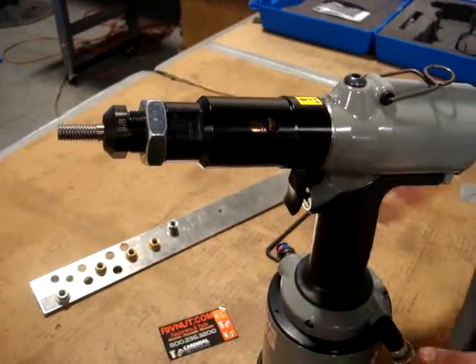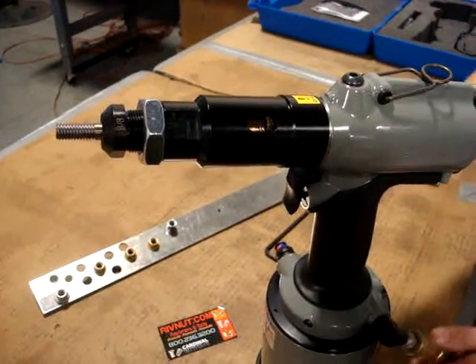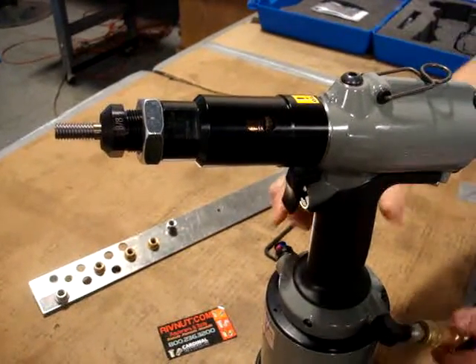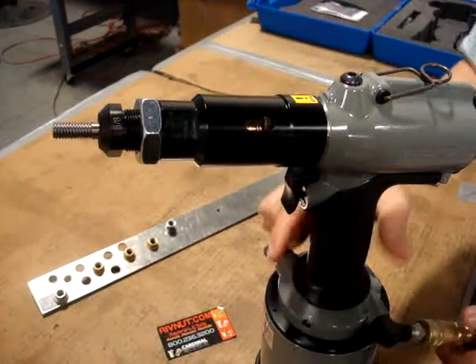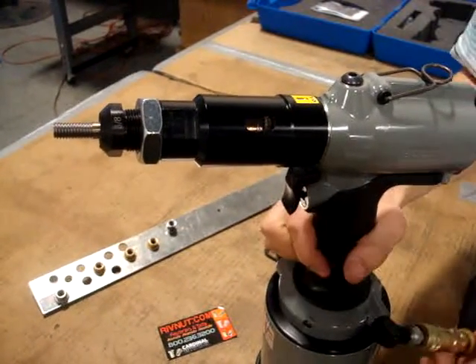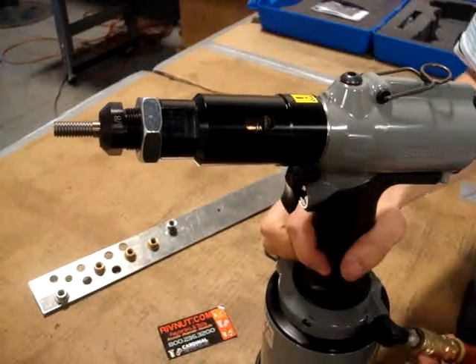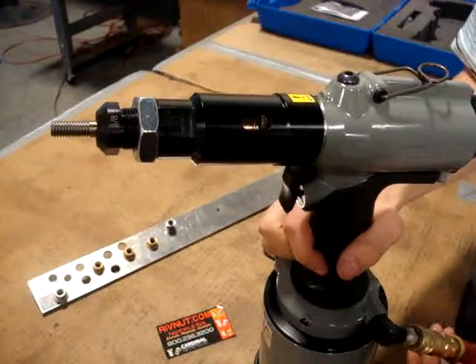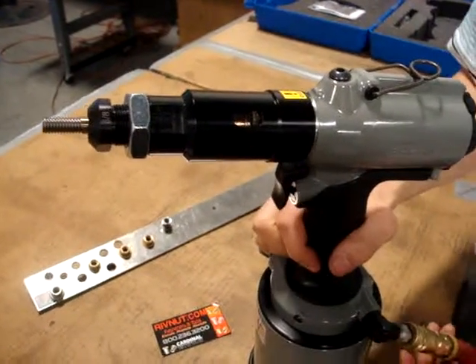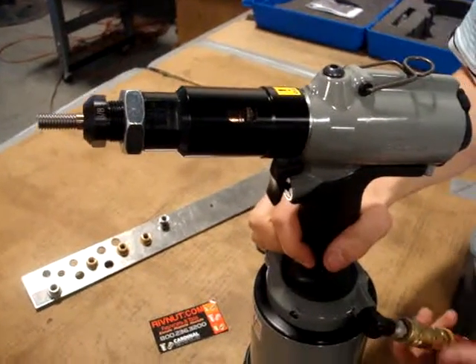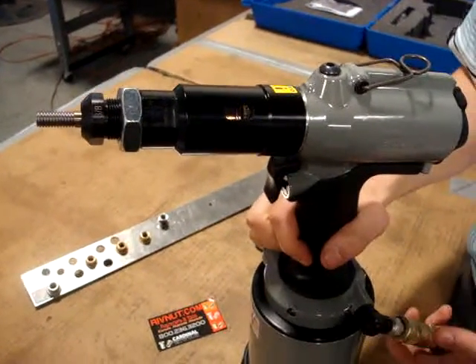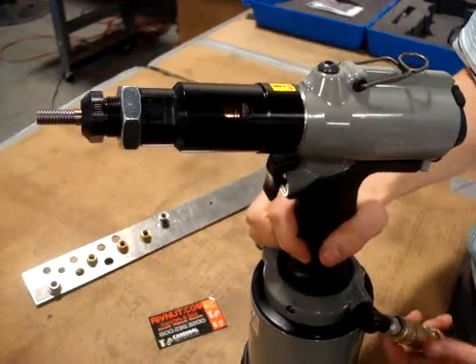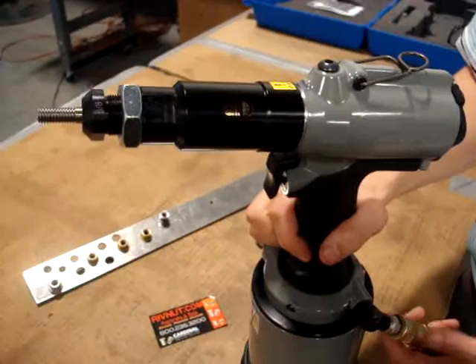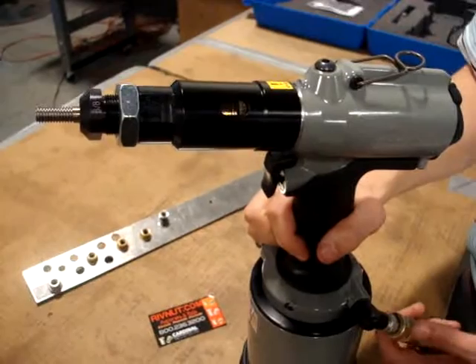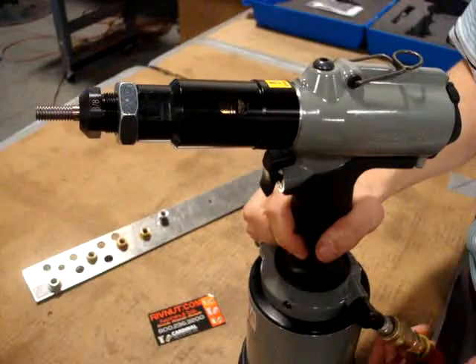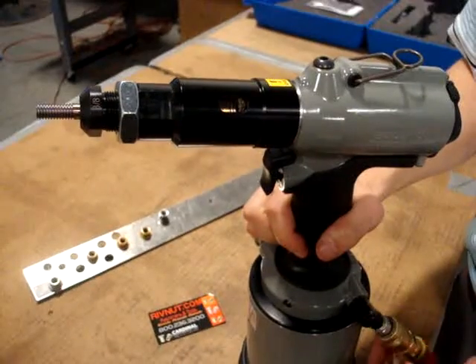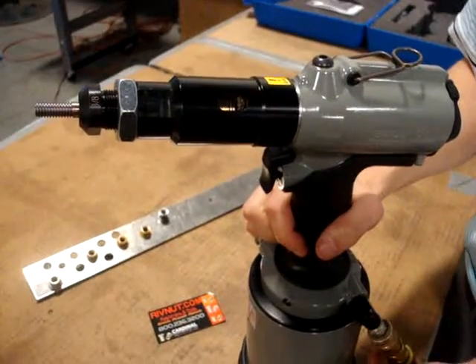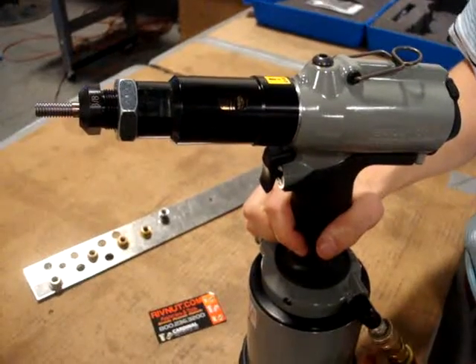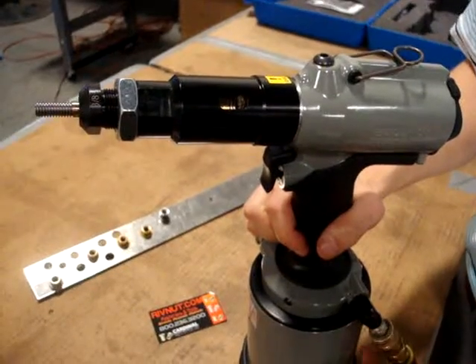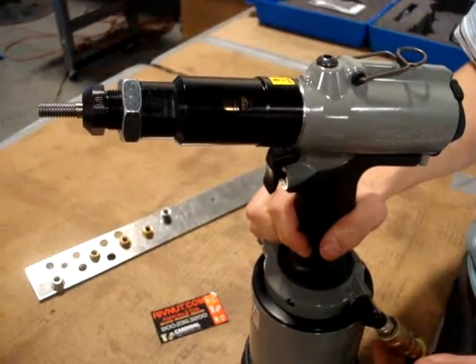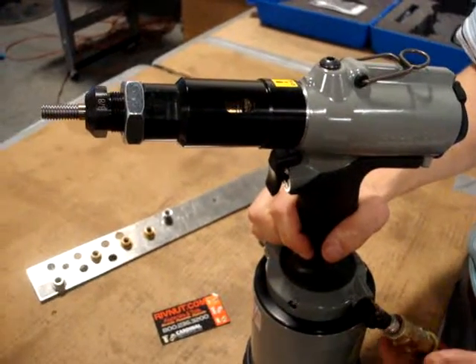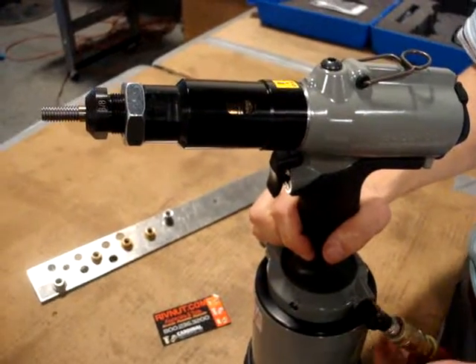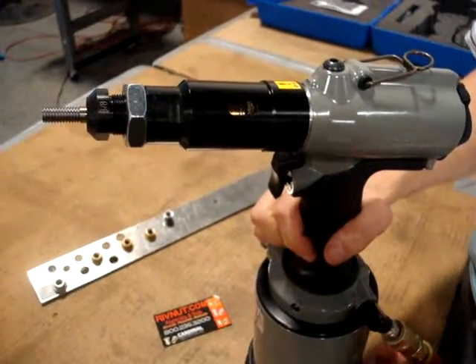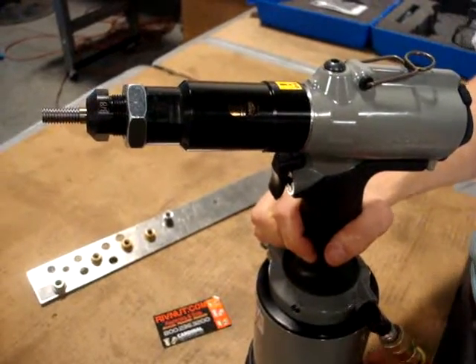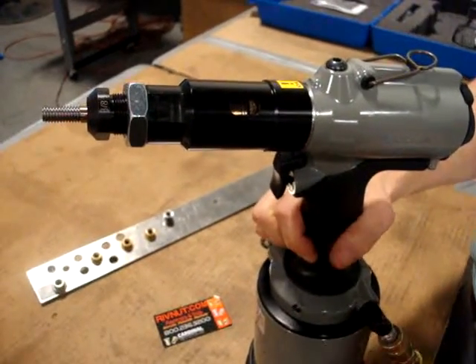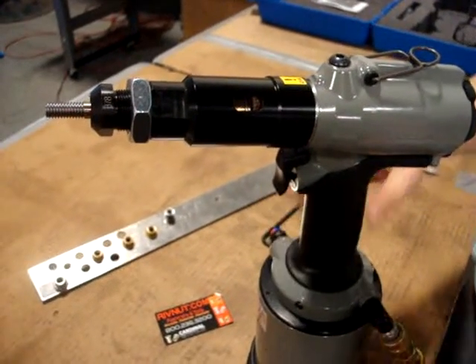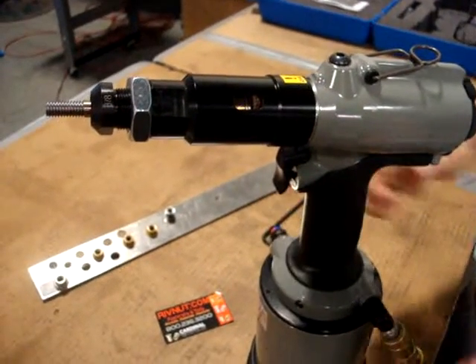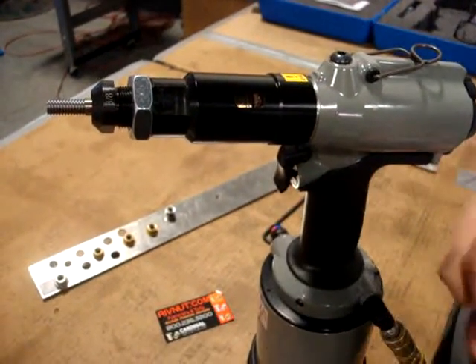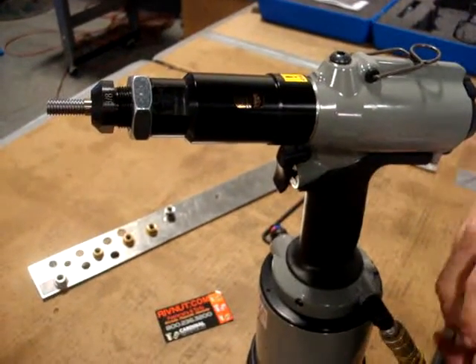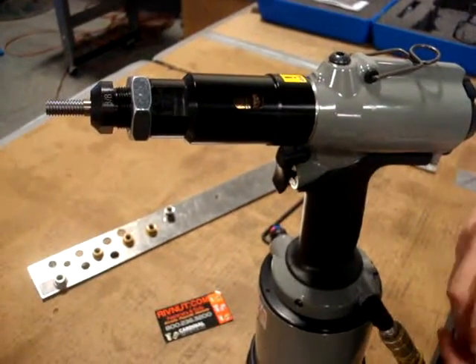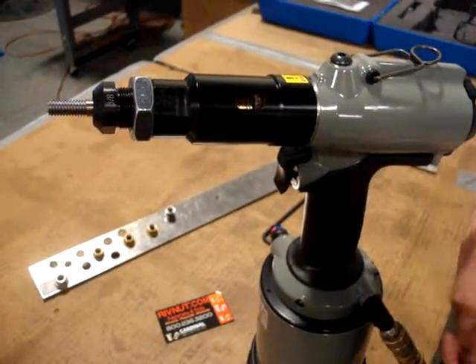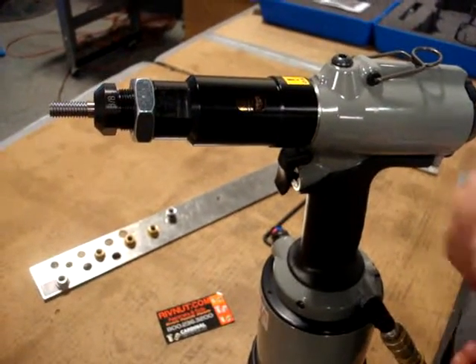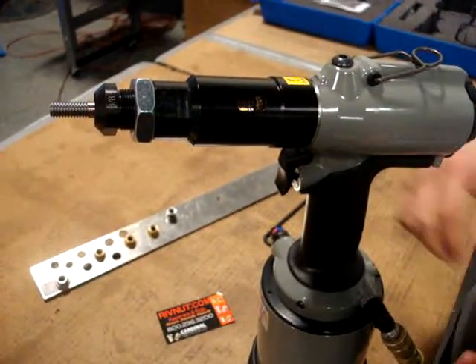The tool is air-powered with 90 PSI. We're holding 90 PSI.